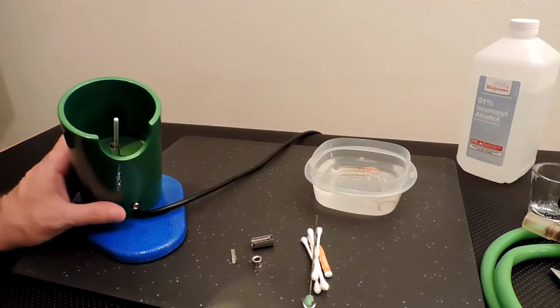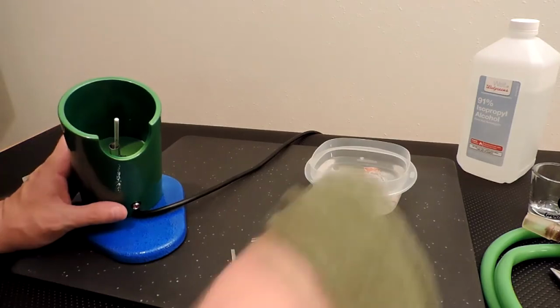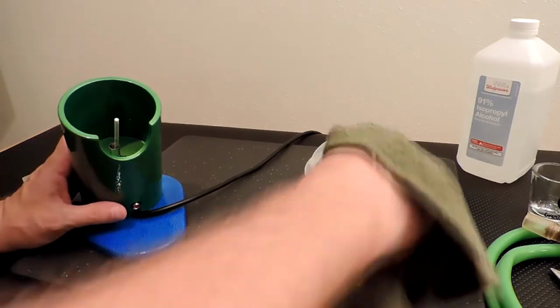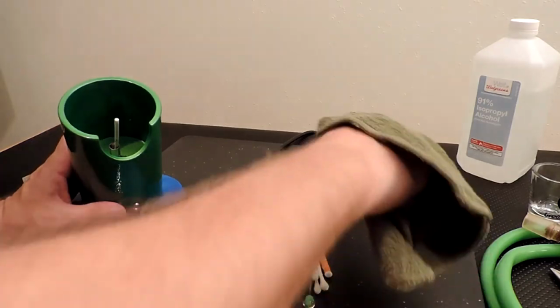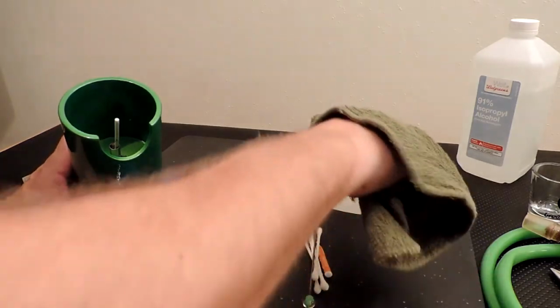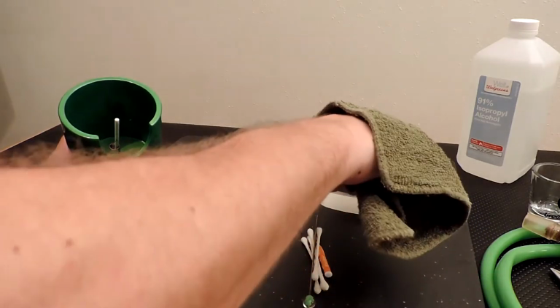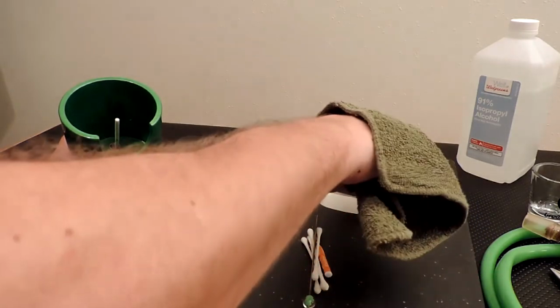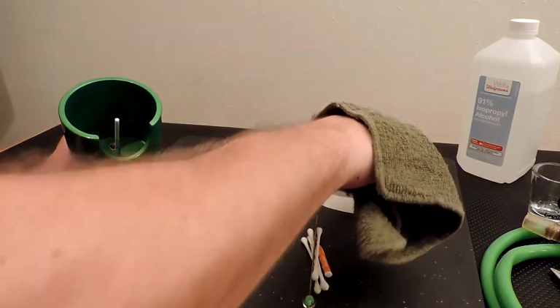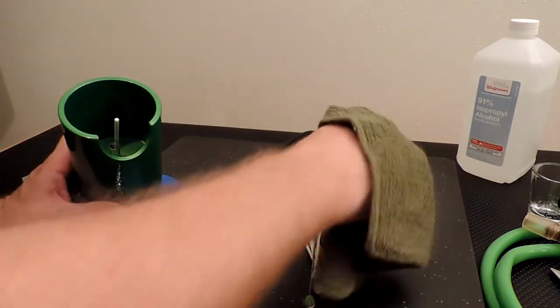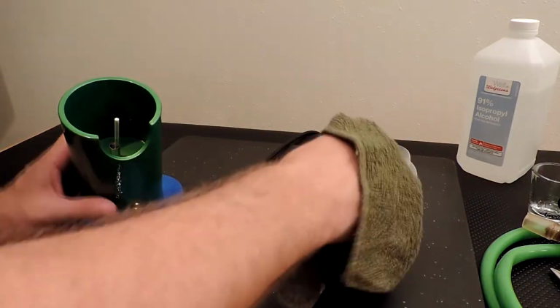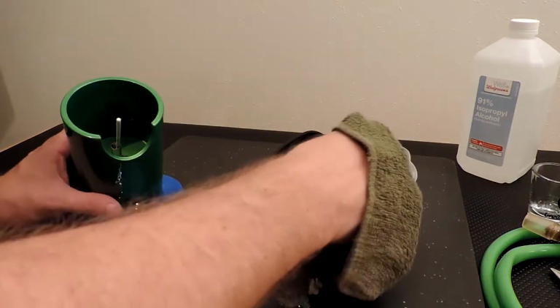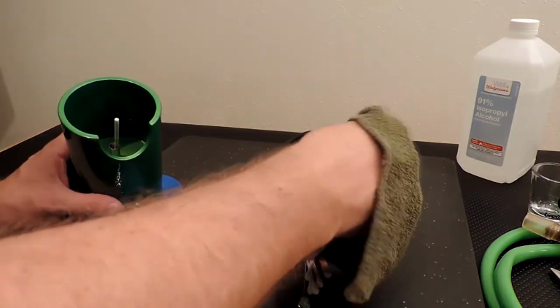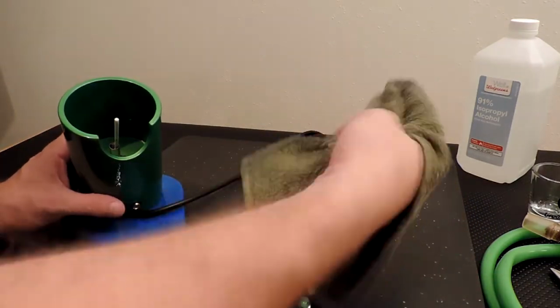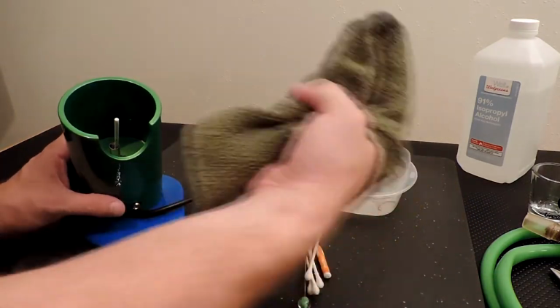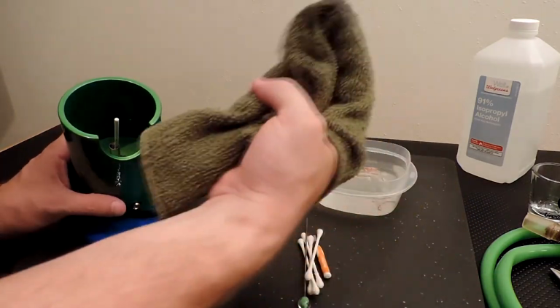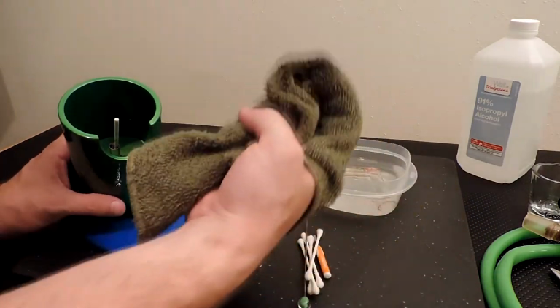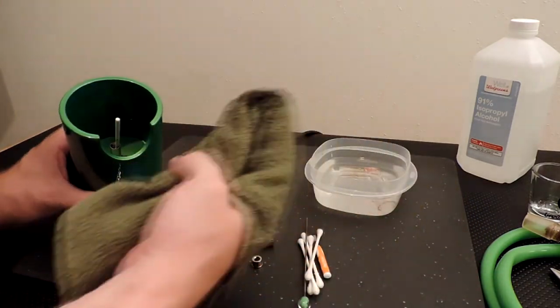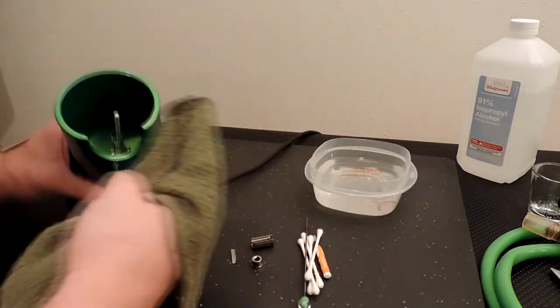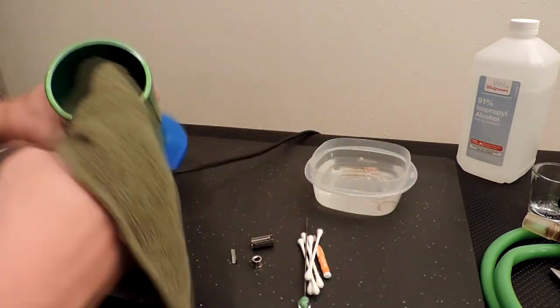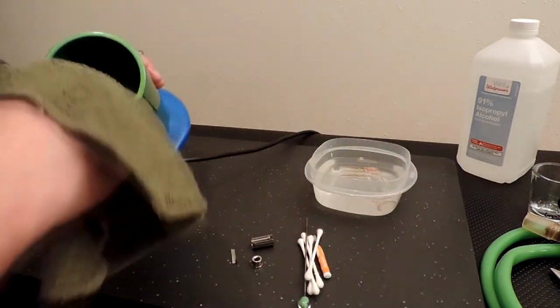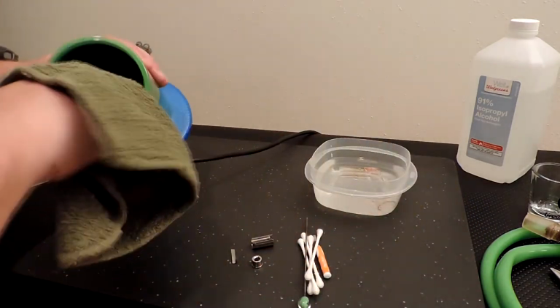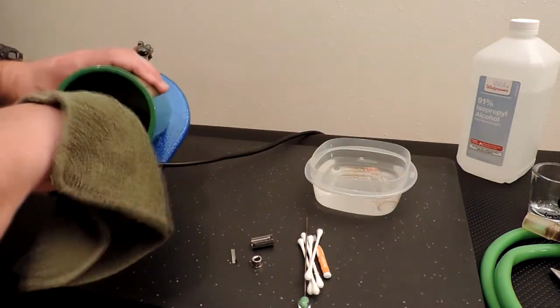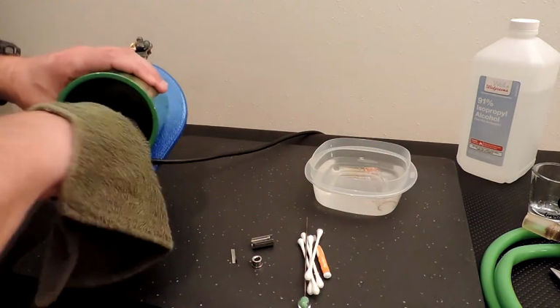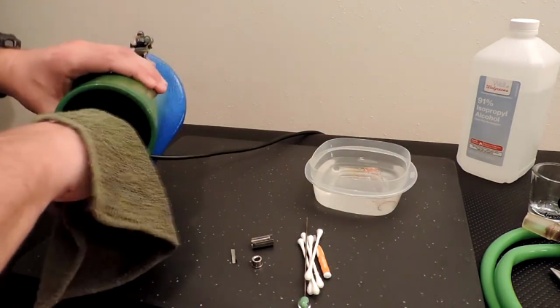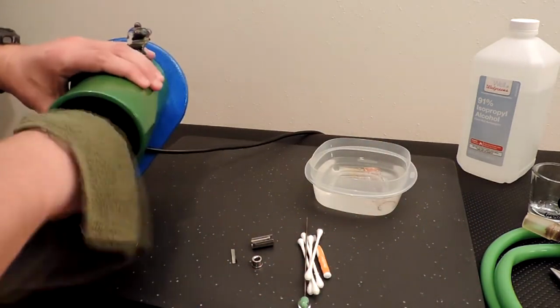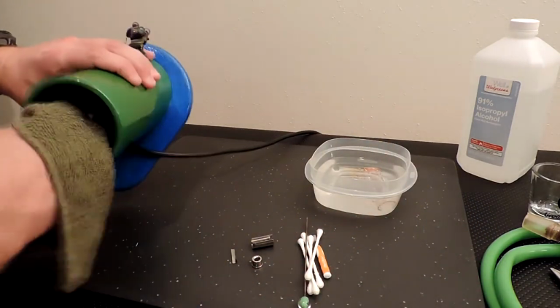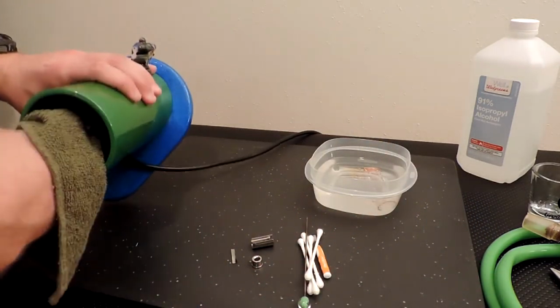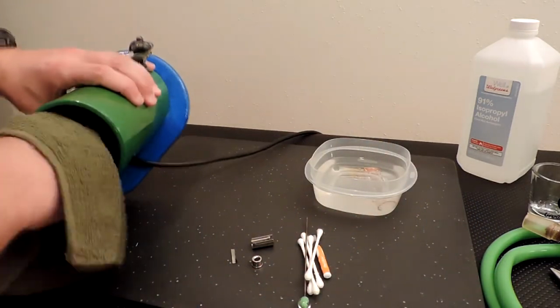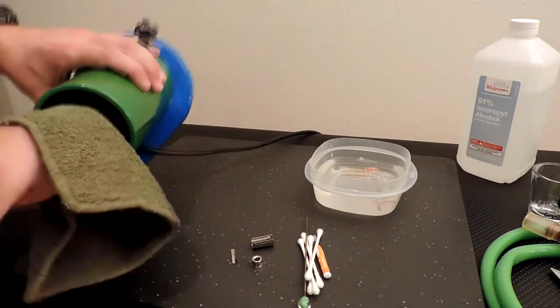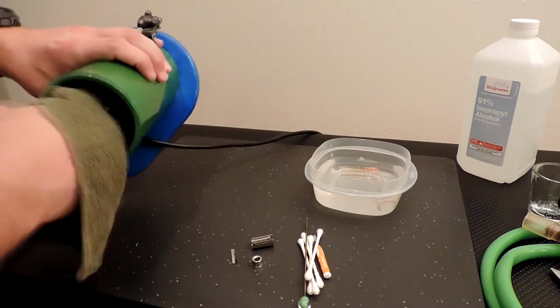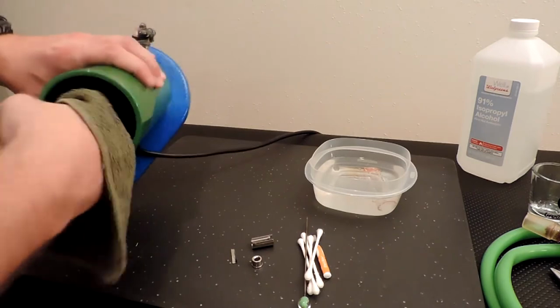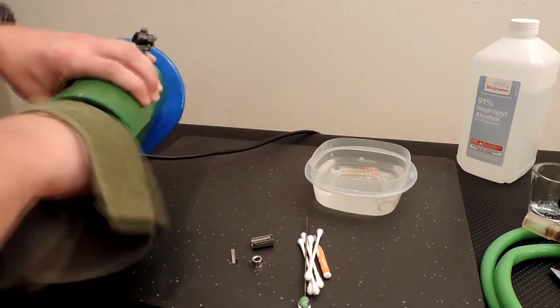While we've got the heater cover off, let's go ahead and soak a towel in alcohol and just wipe out the inside of the unit.